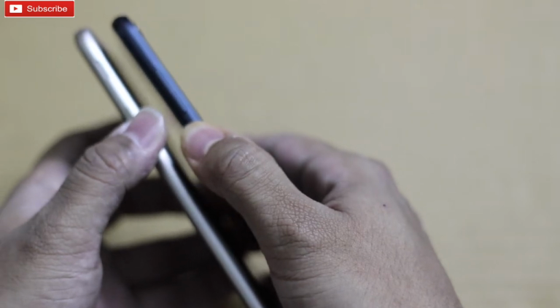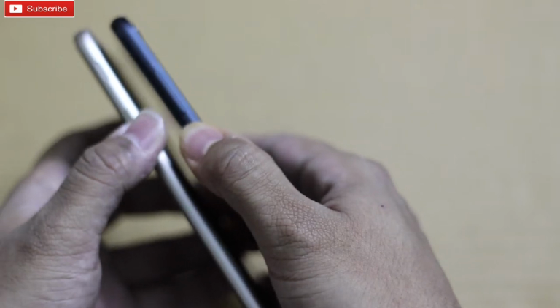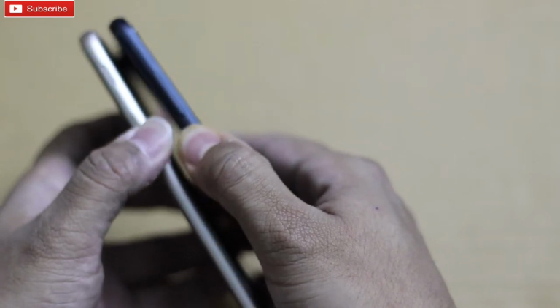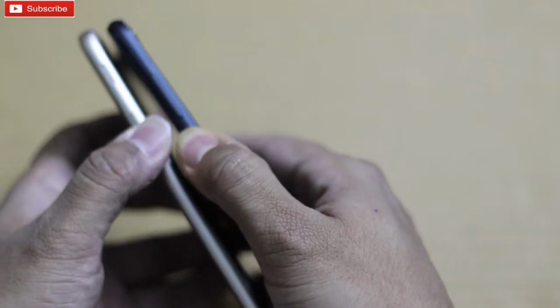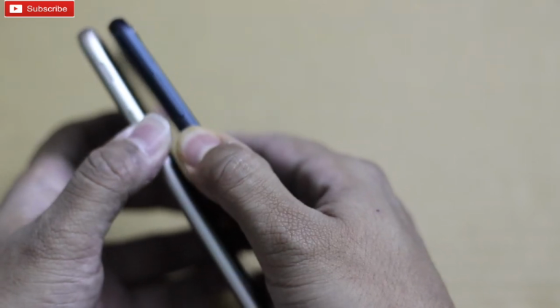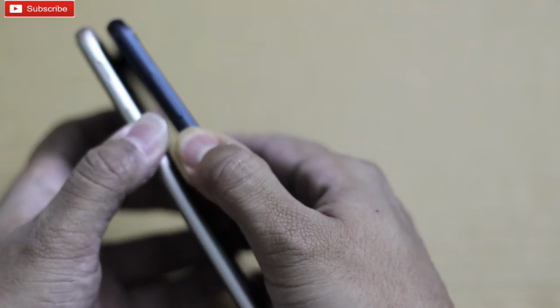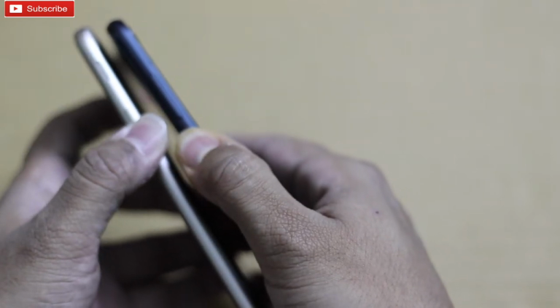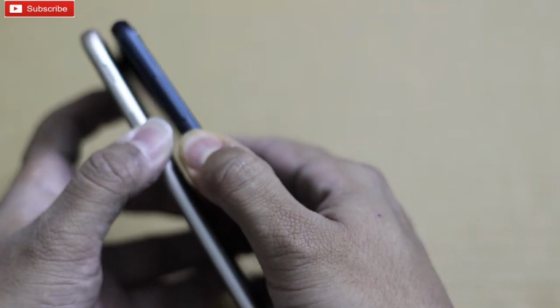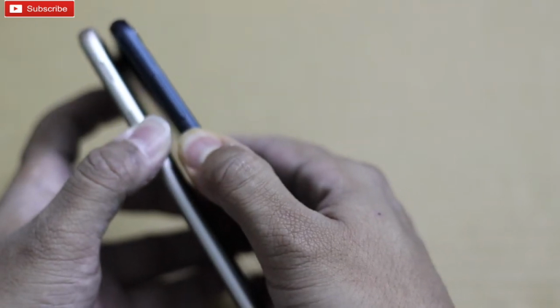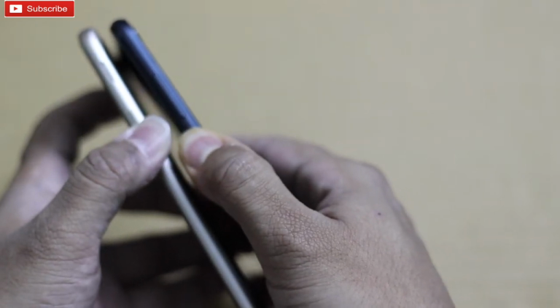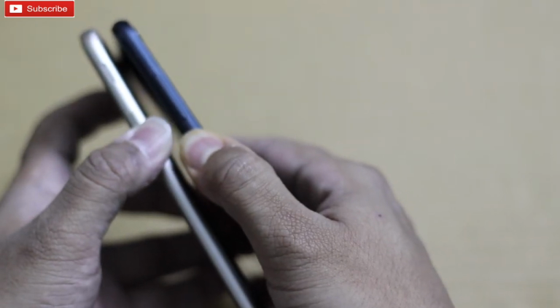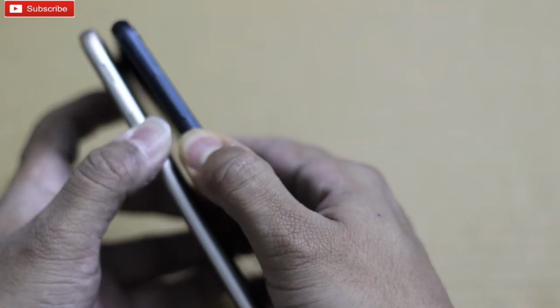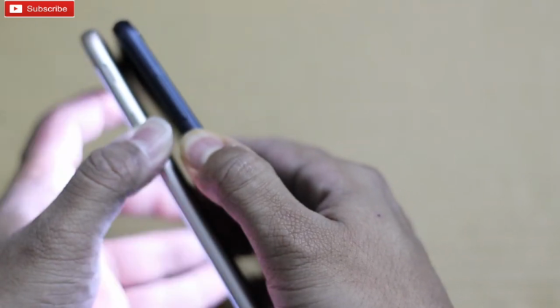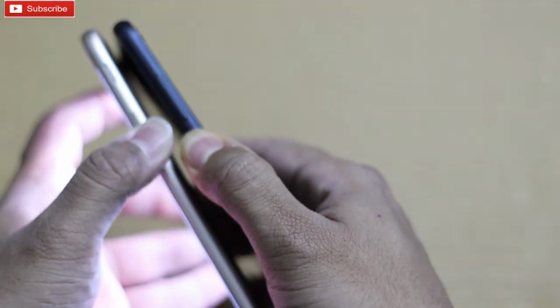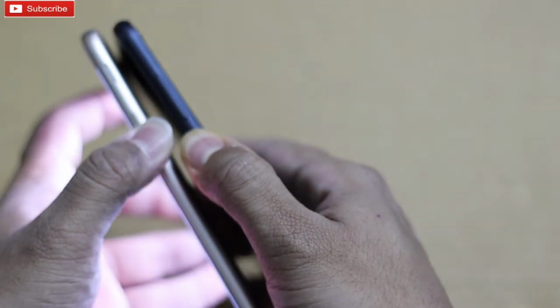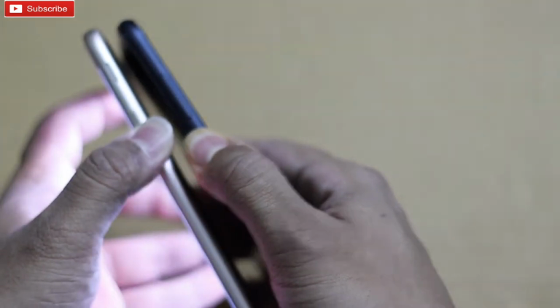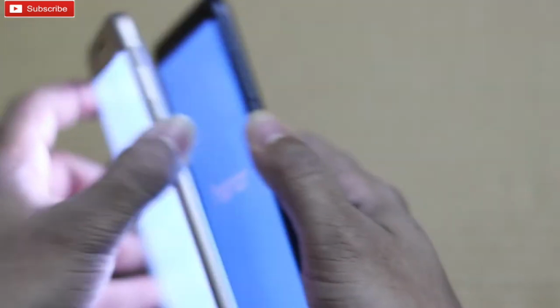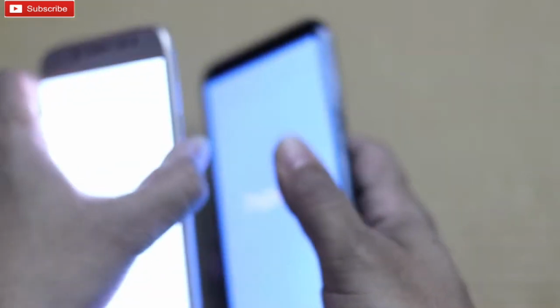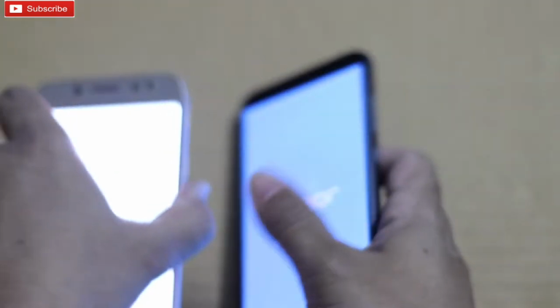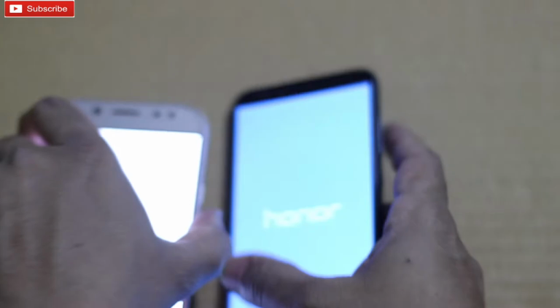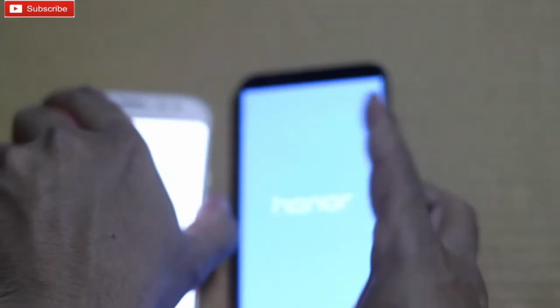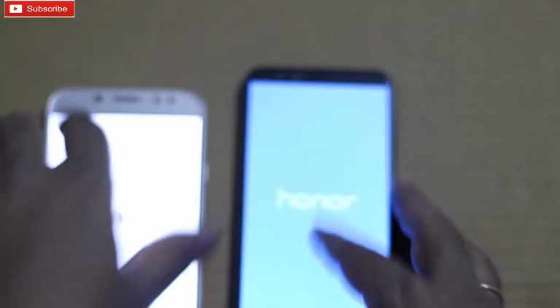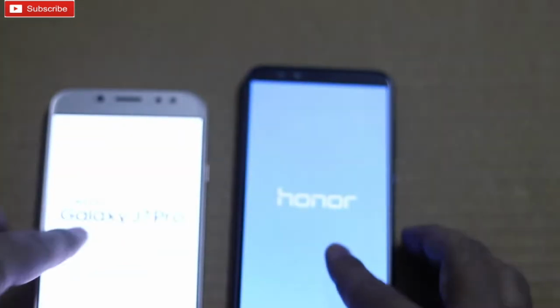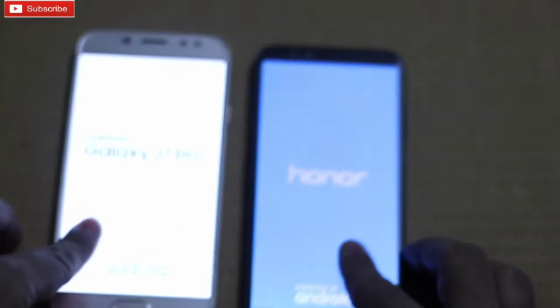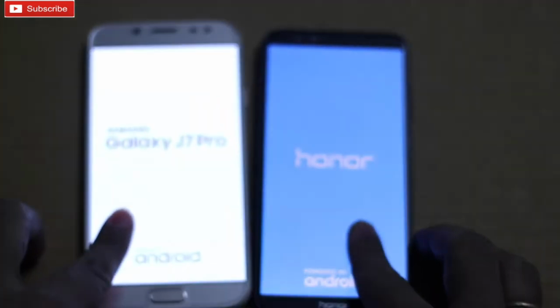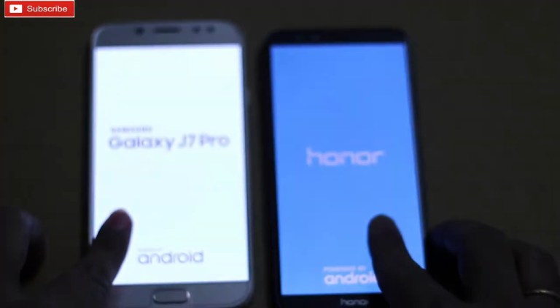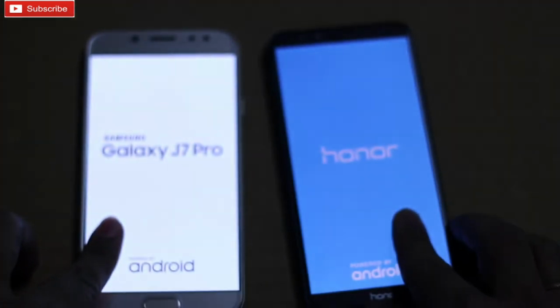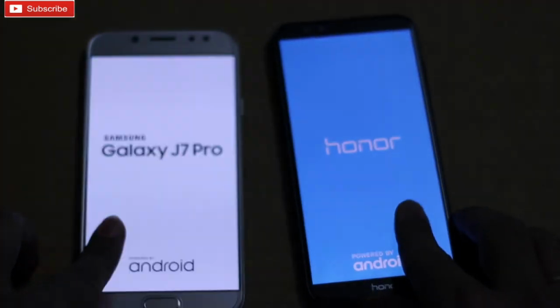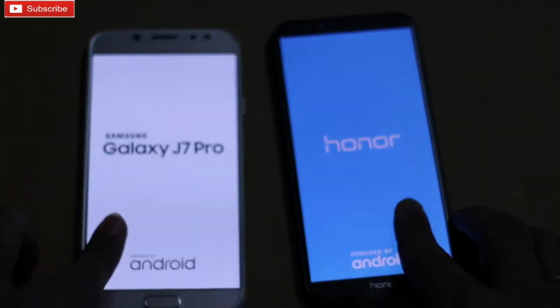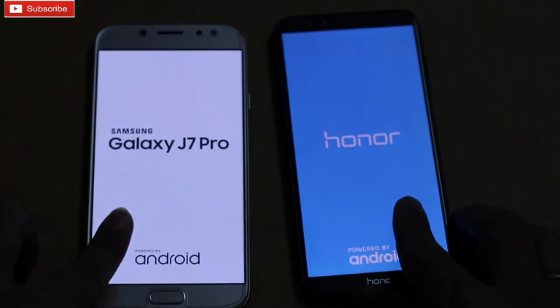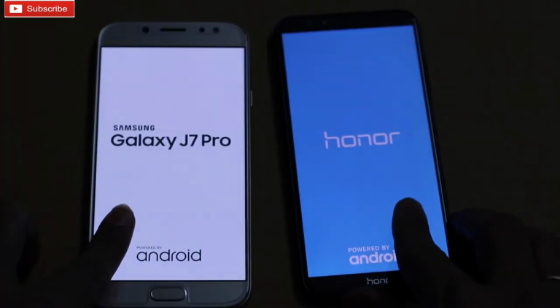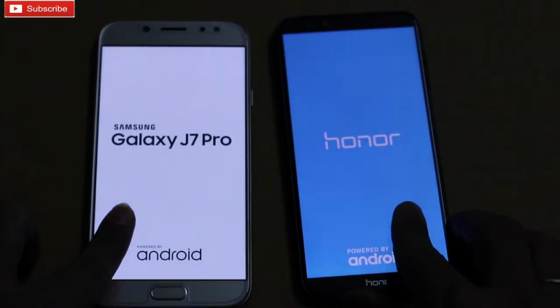Here we go. As you can see, both the phones are loading now.